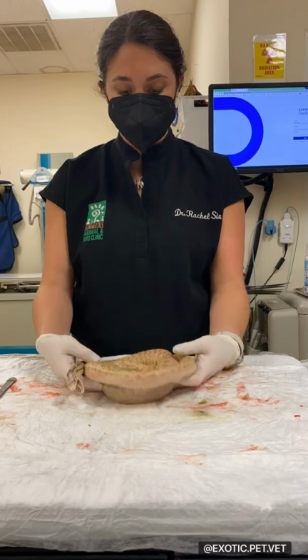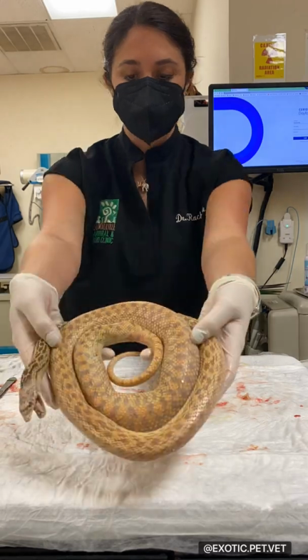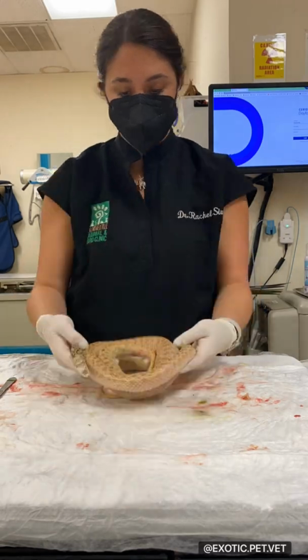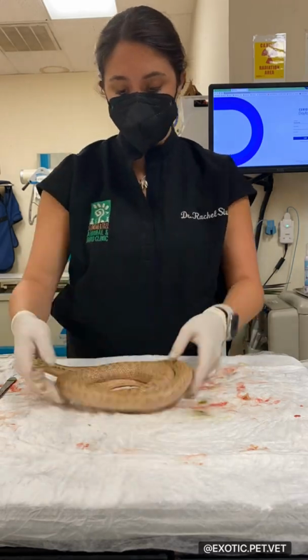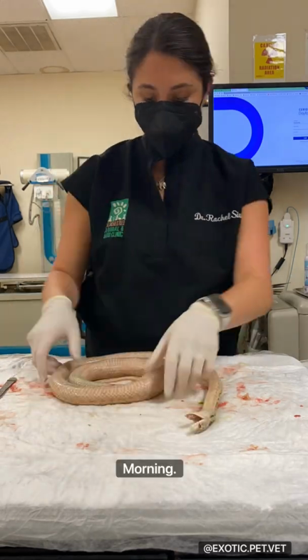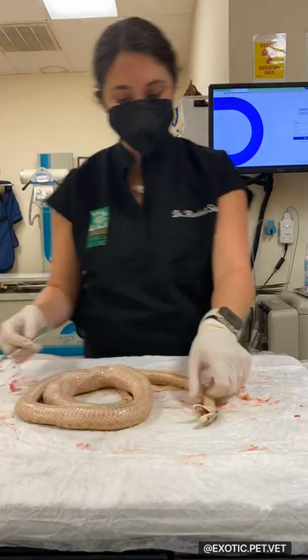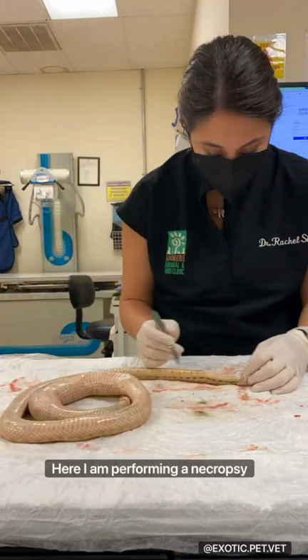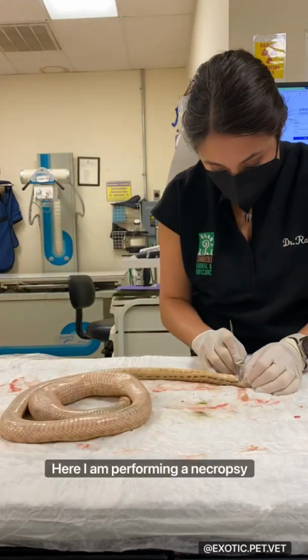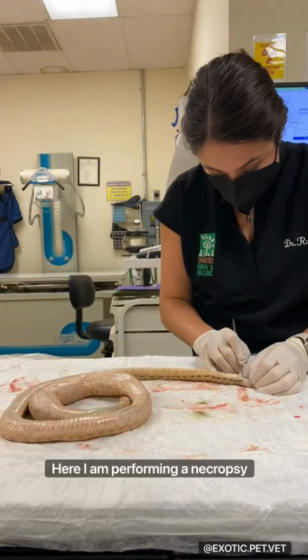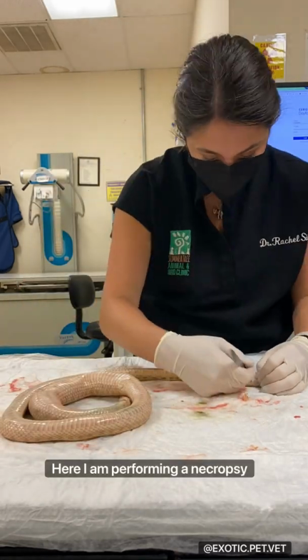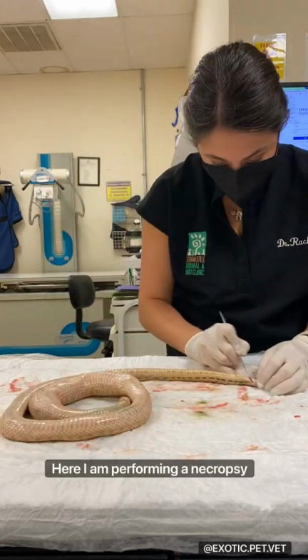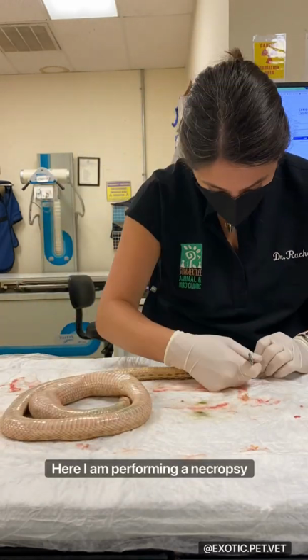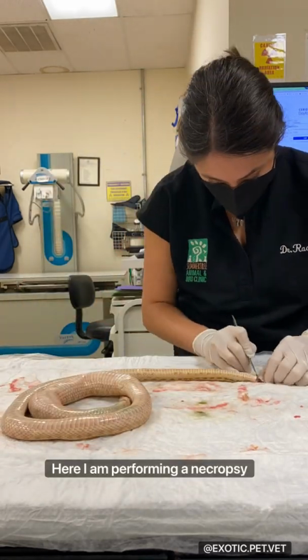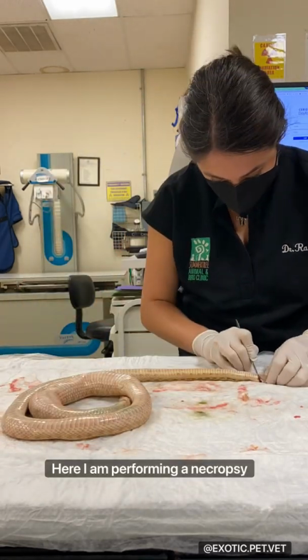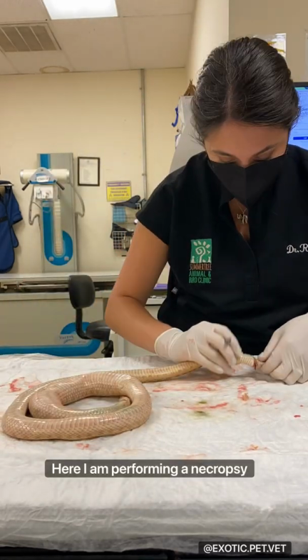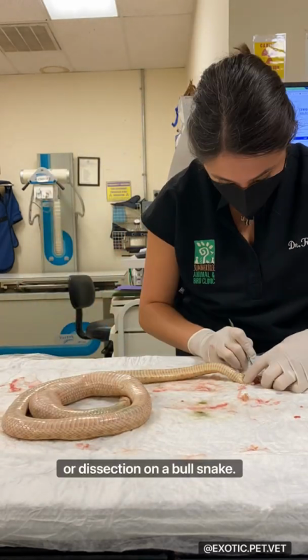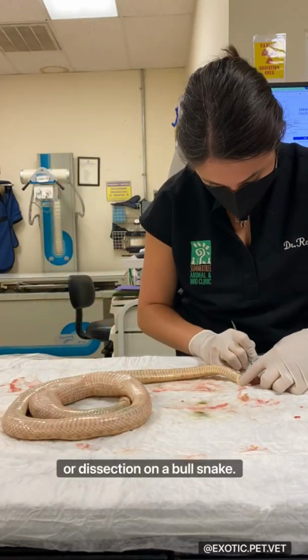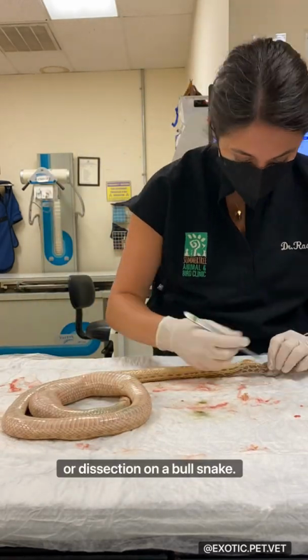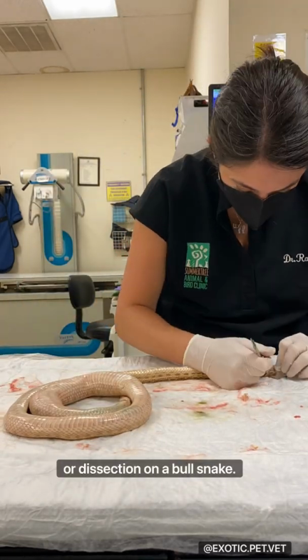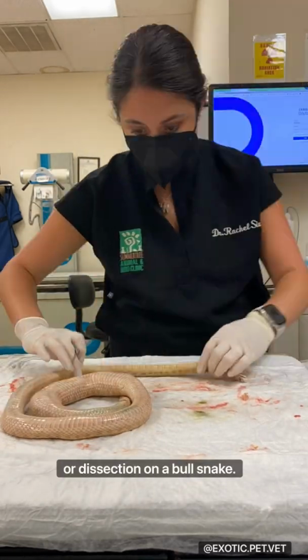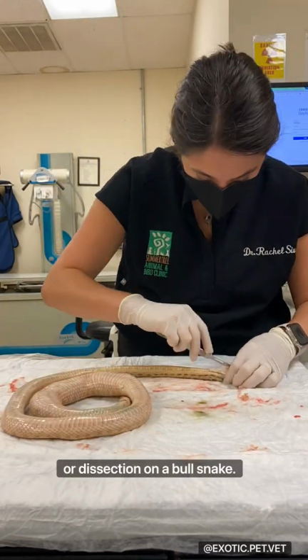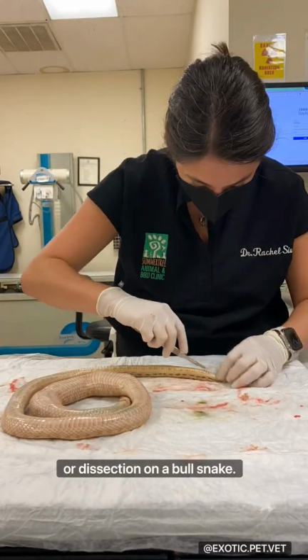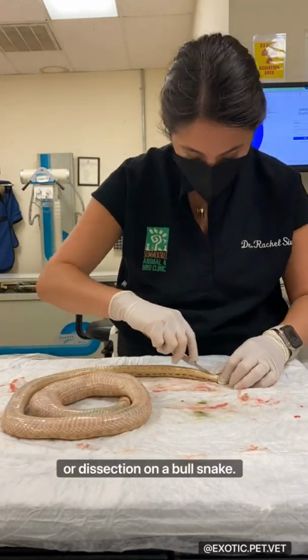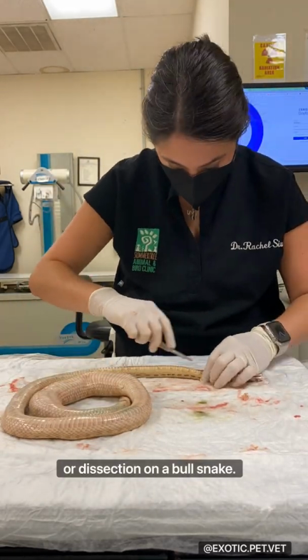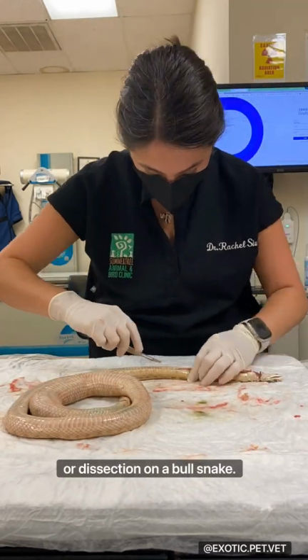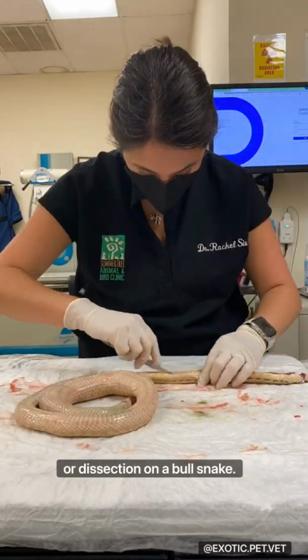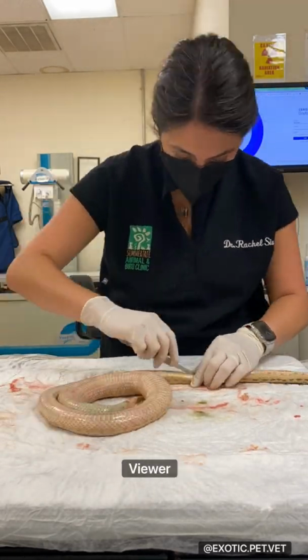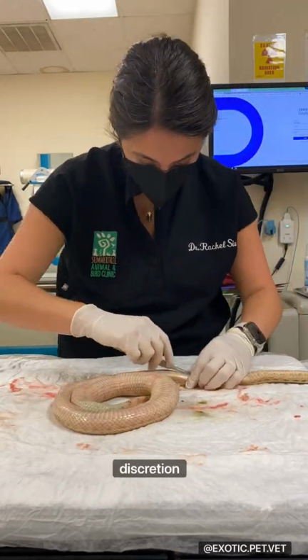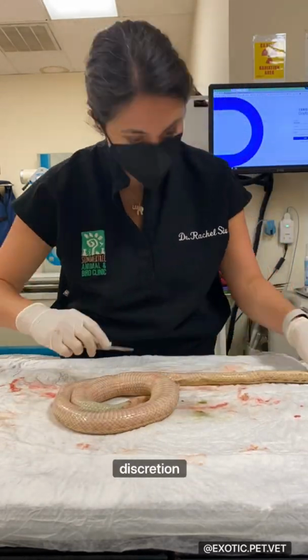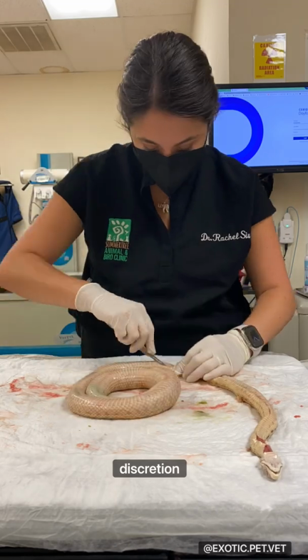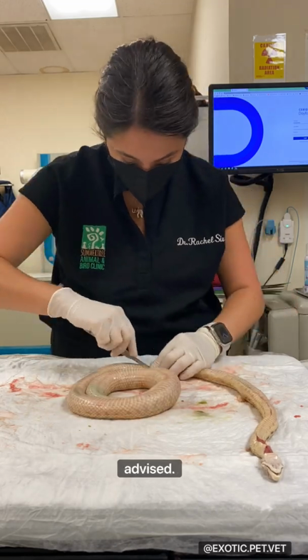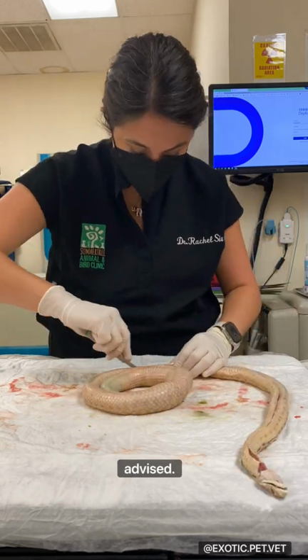Warning. Here I am performing a necropsy or dissection on a bull snake. Viewer discretion advised.